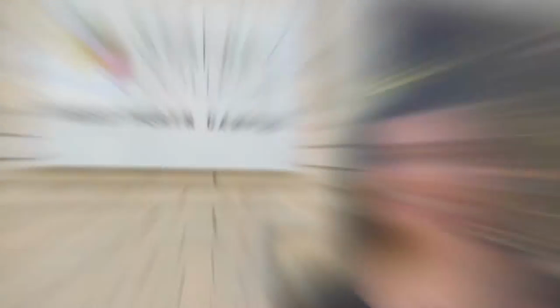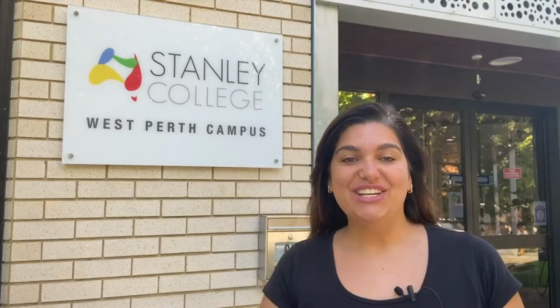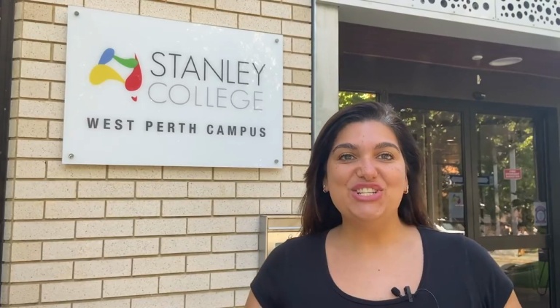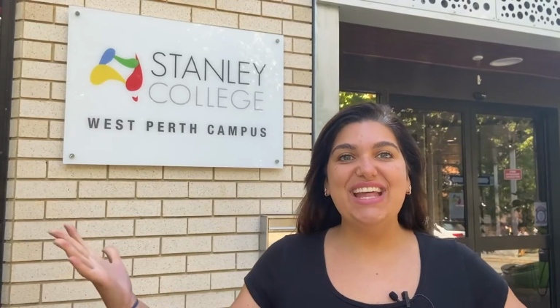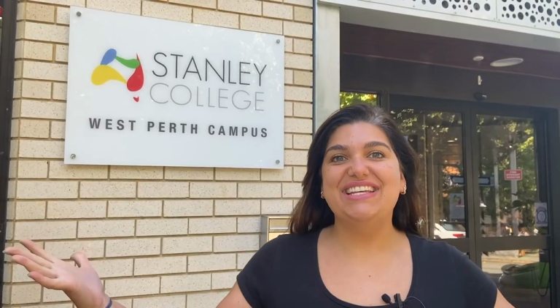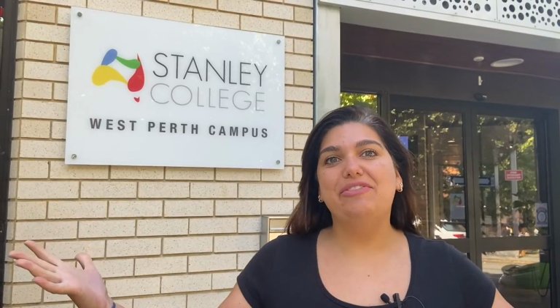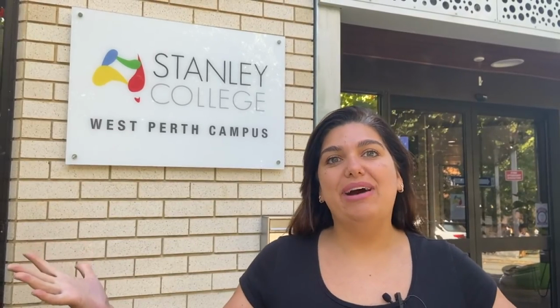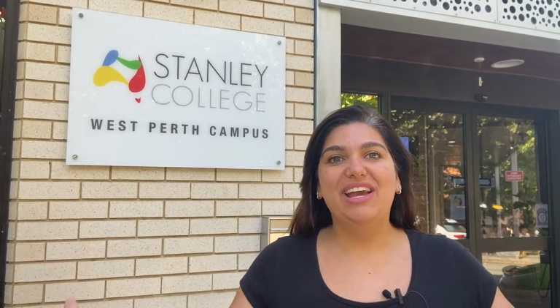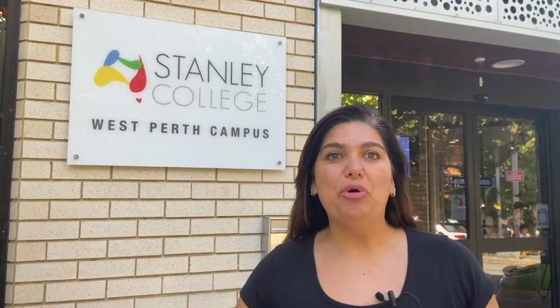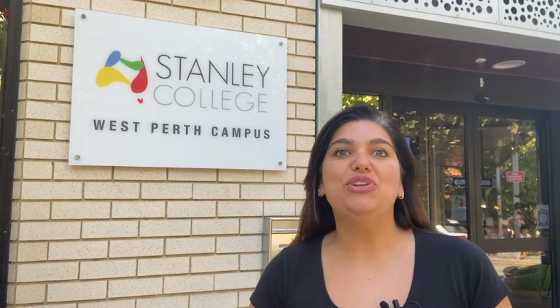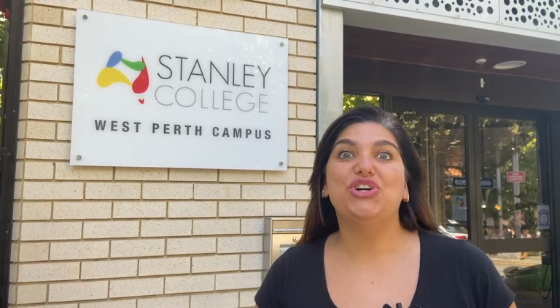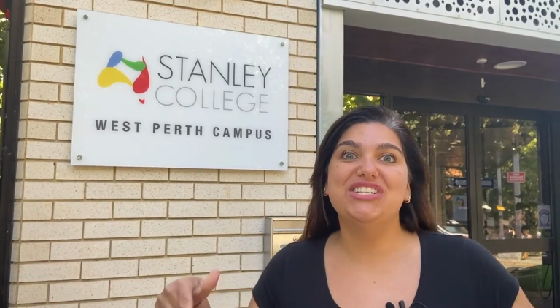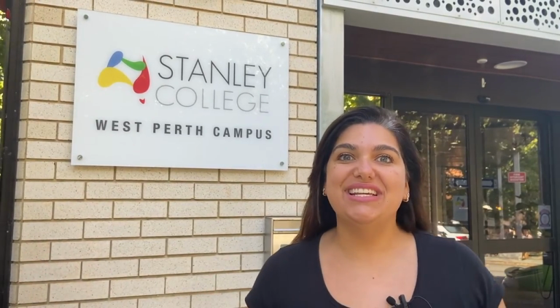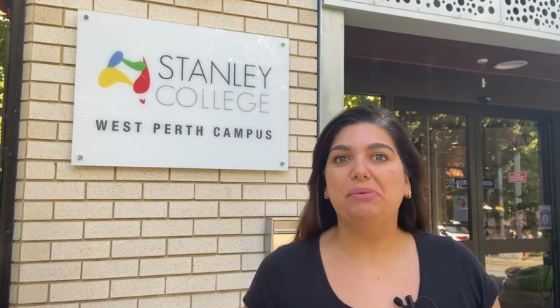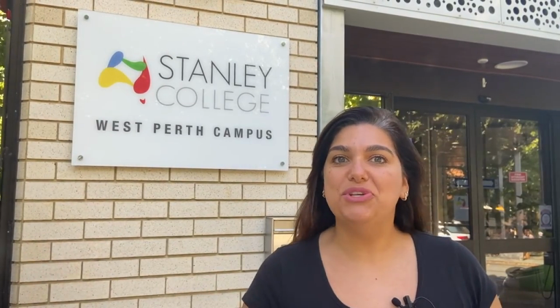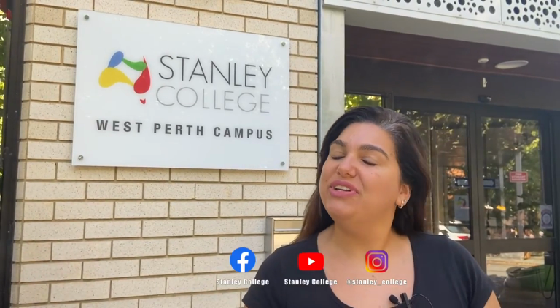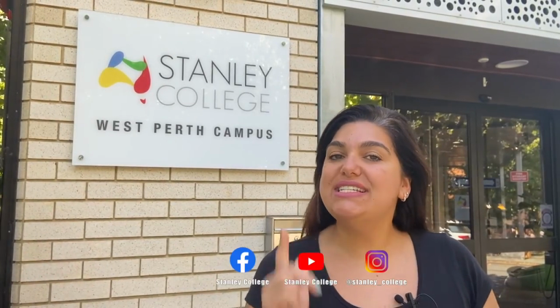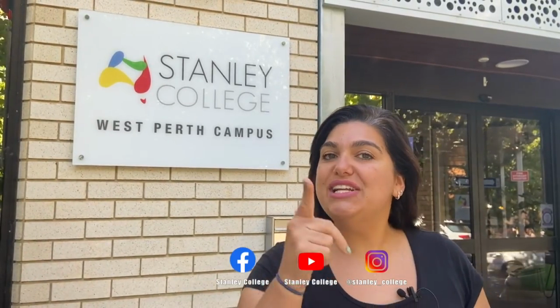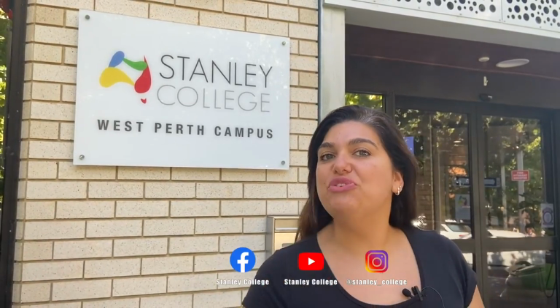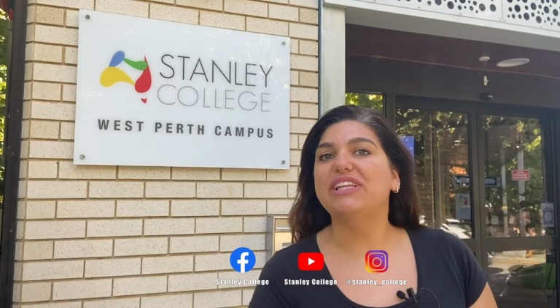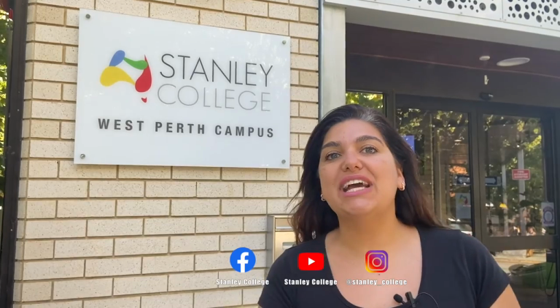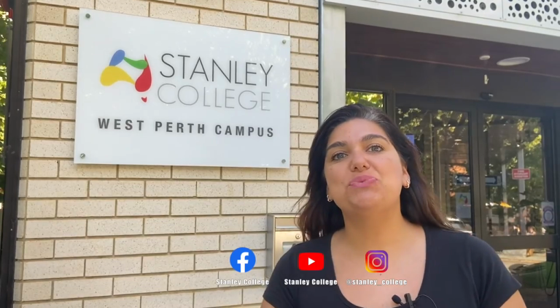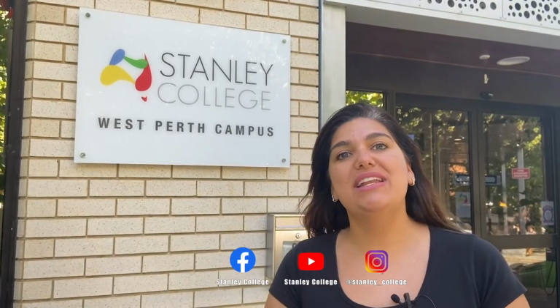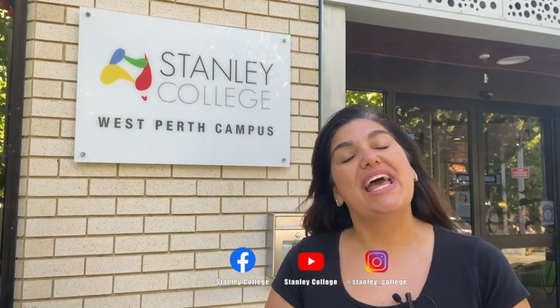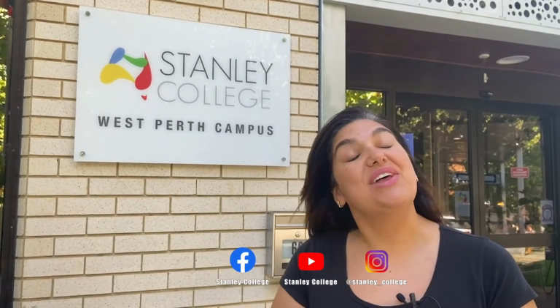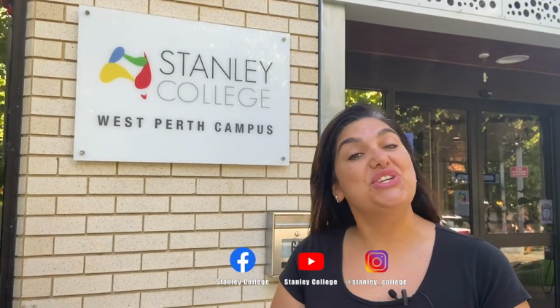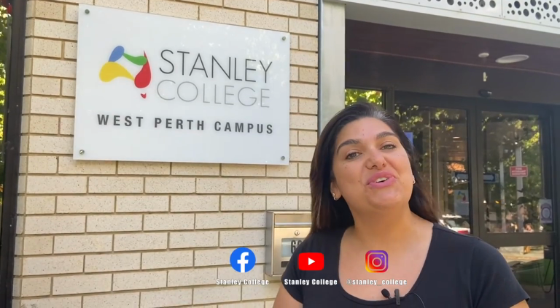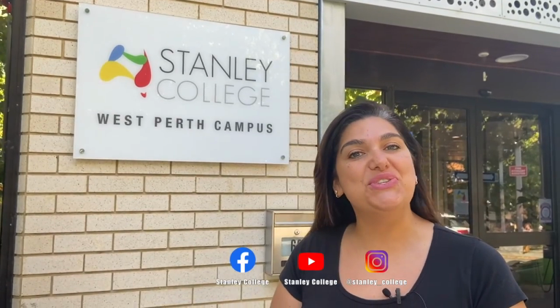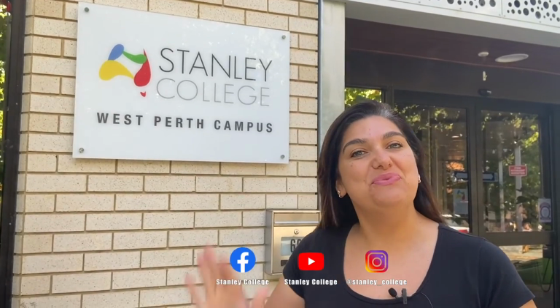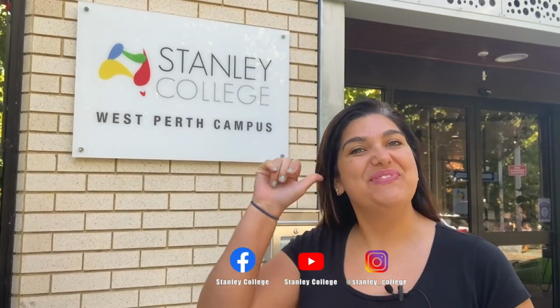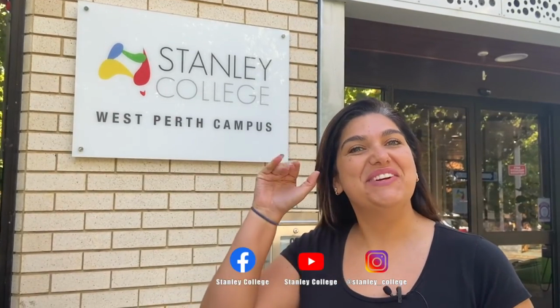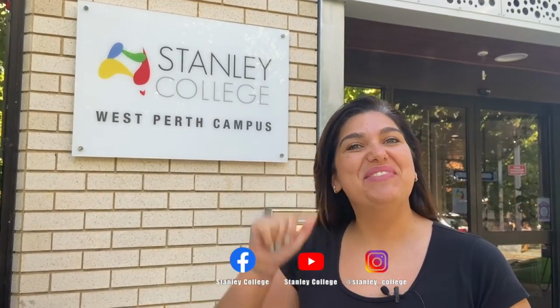That's it everybody. I hope you enjoyed today's episode. Stay tuned for the next one and I'll see you very soon. Bye!